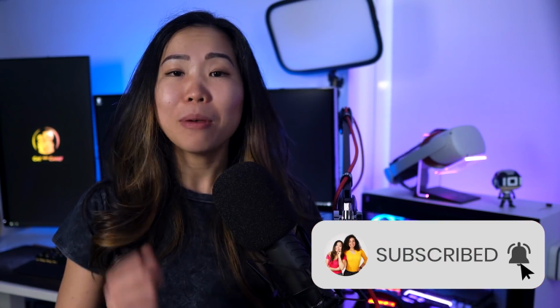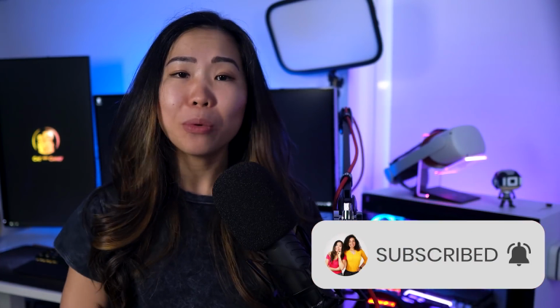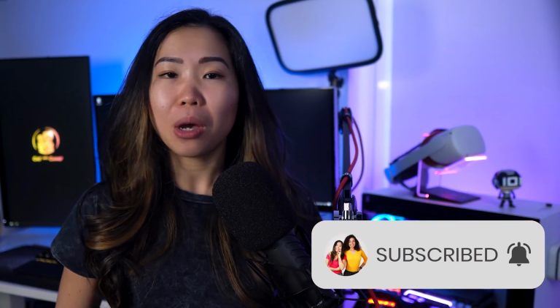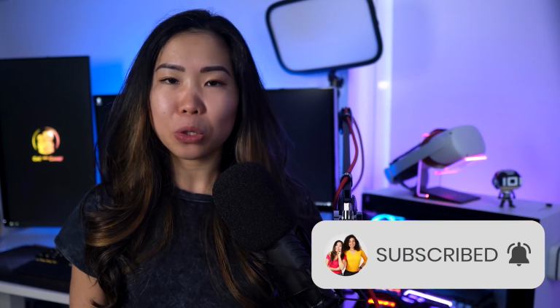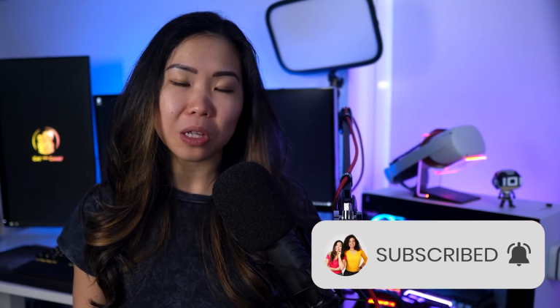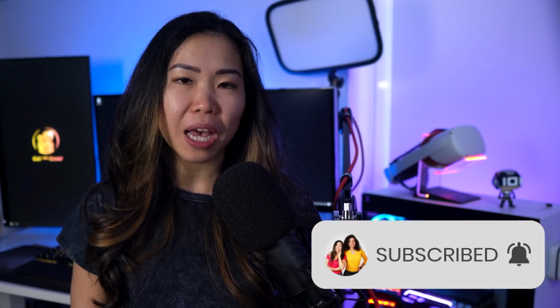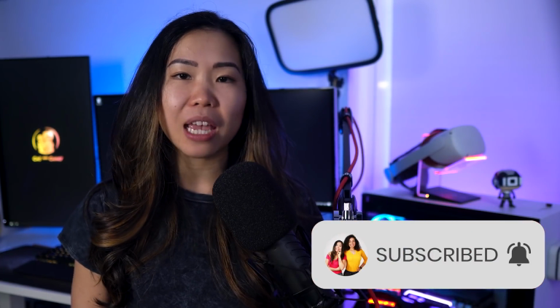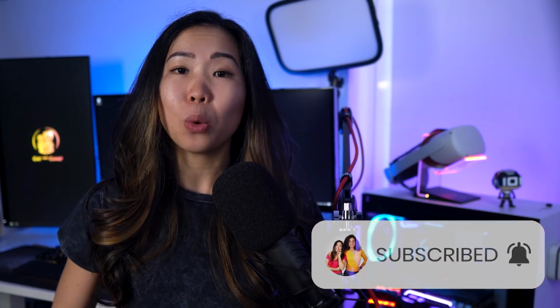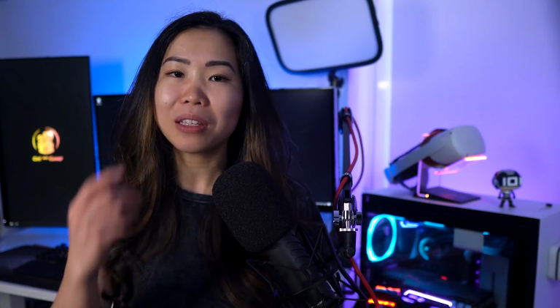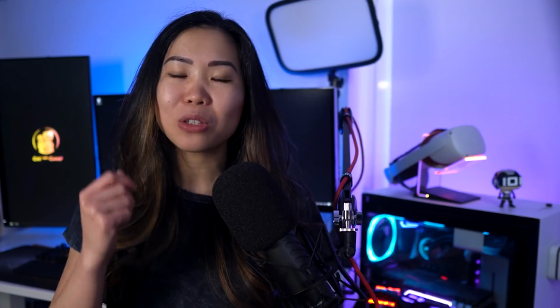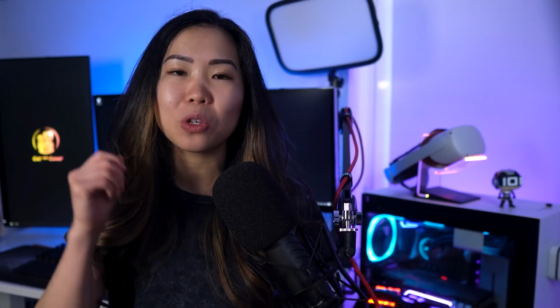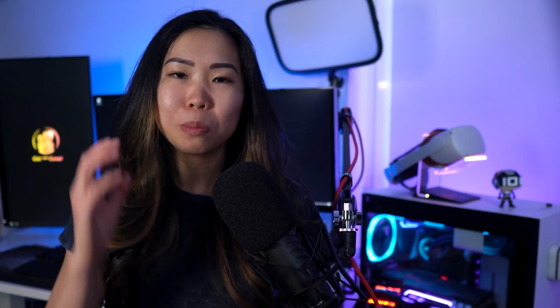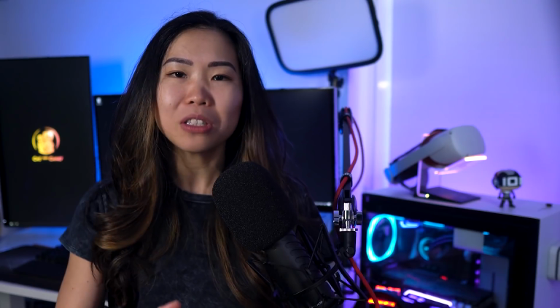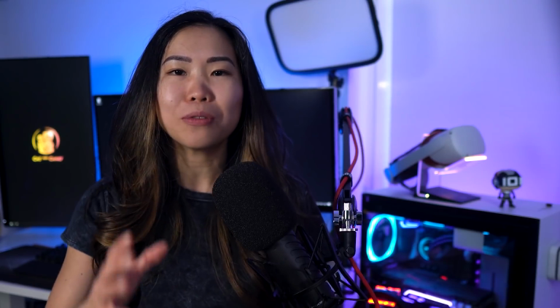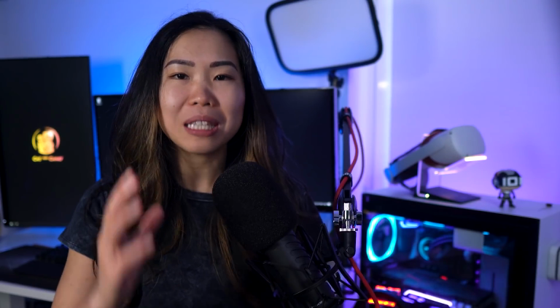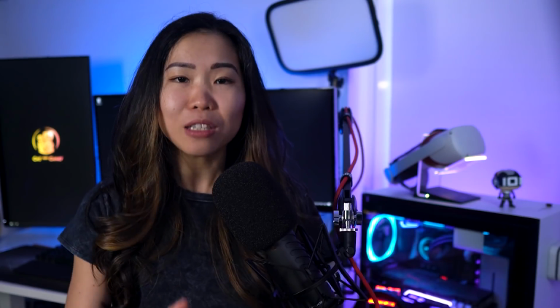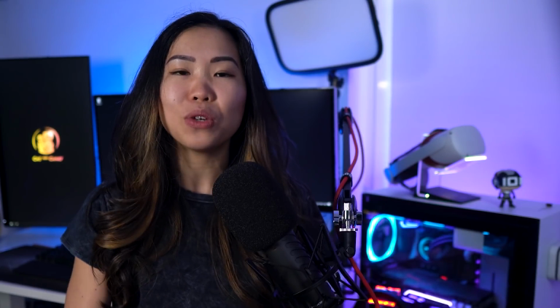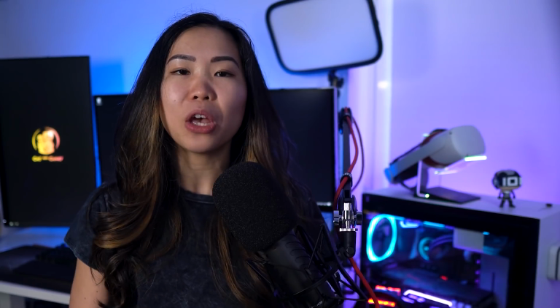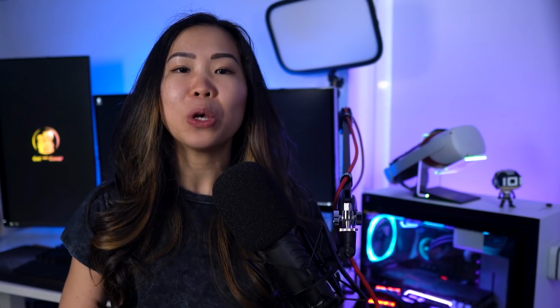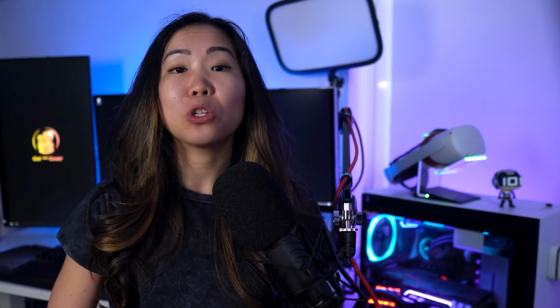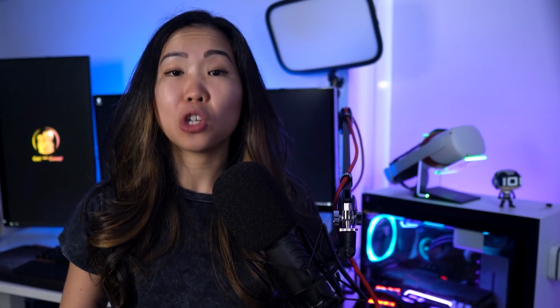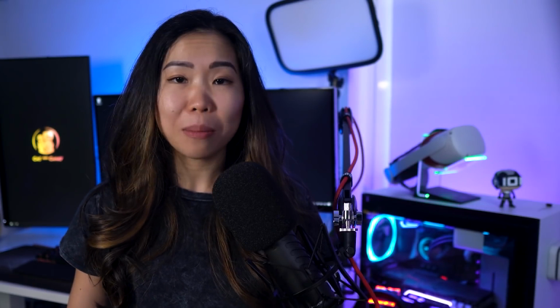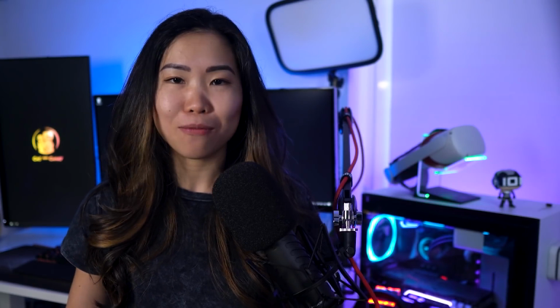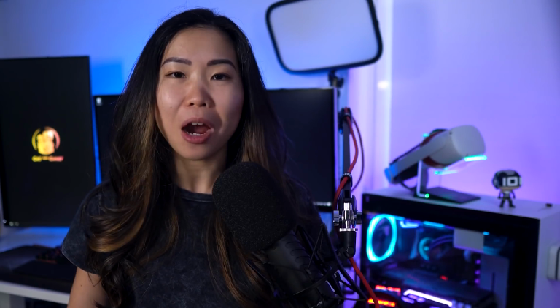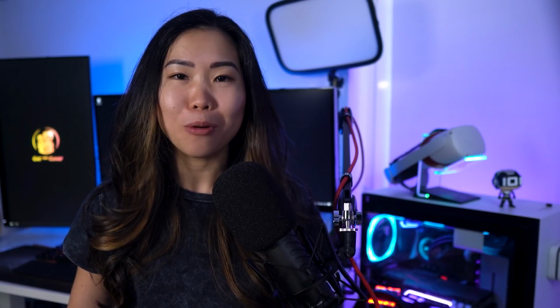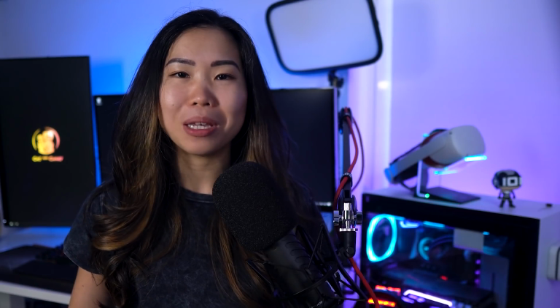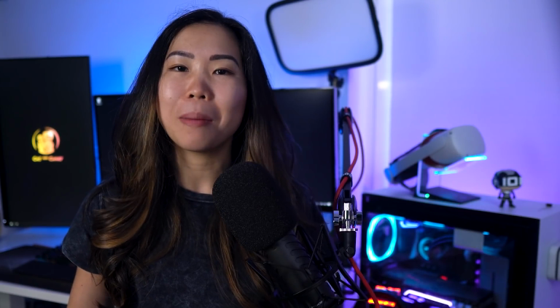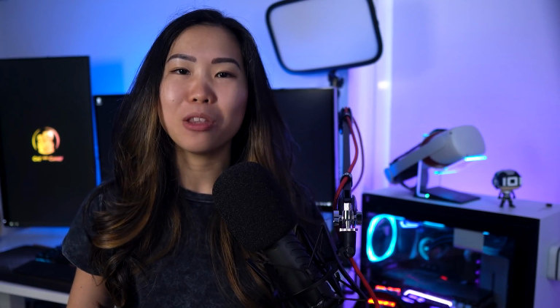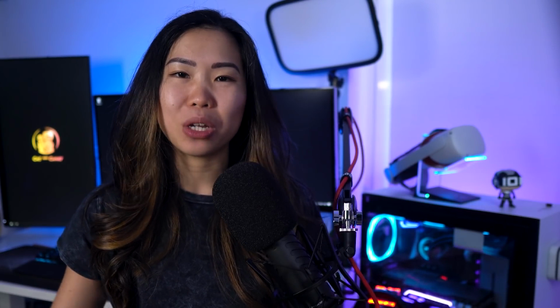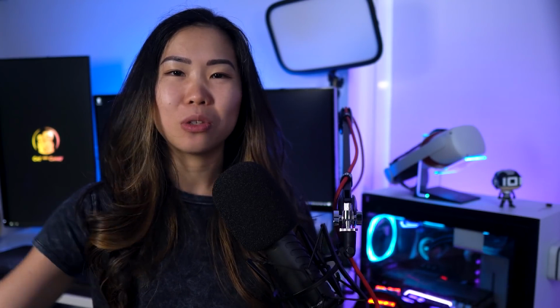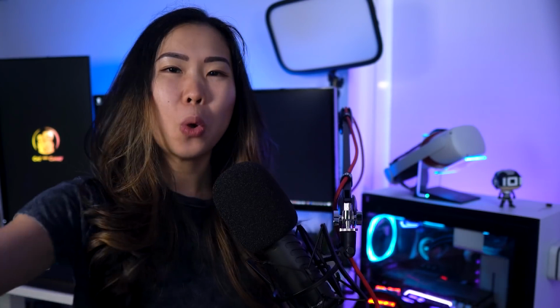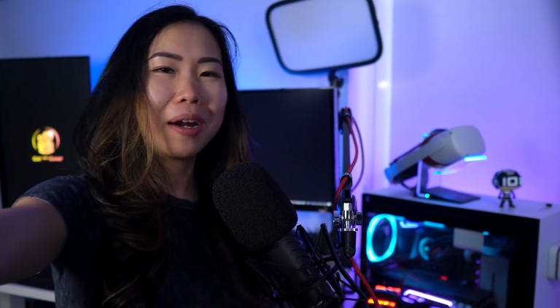But before we jump into this guide, a quick thanks to the sponsor of today's video, the charming VR movie, Madrid Noir.